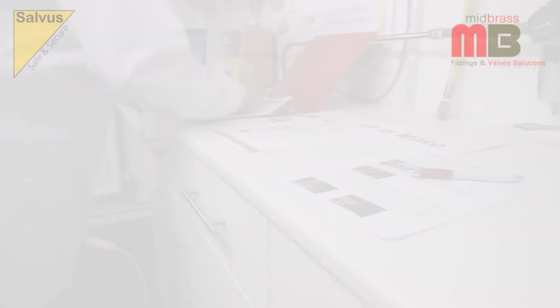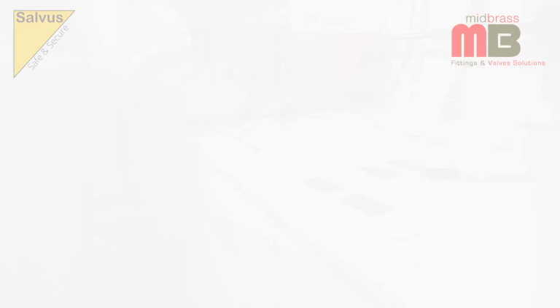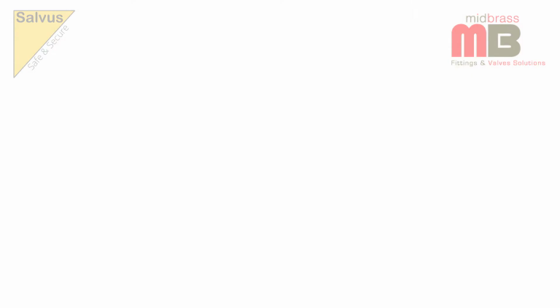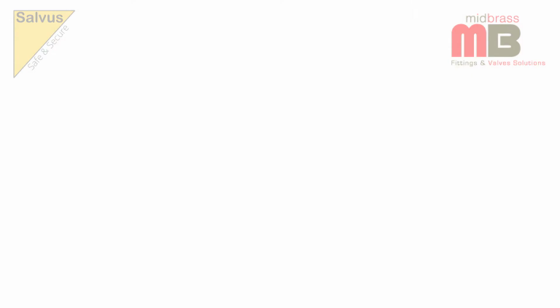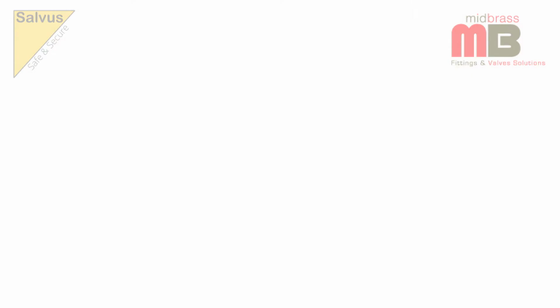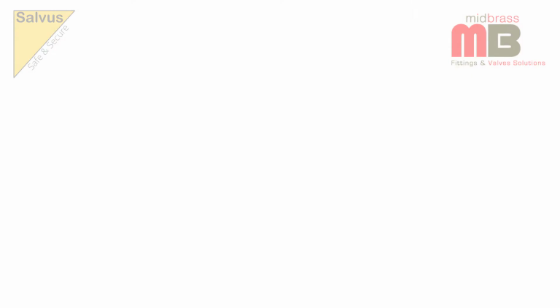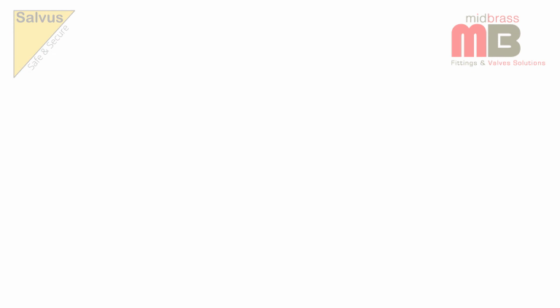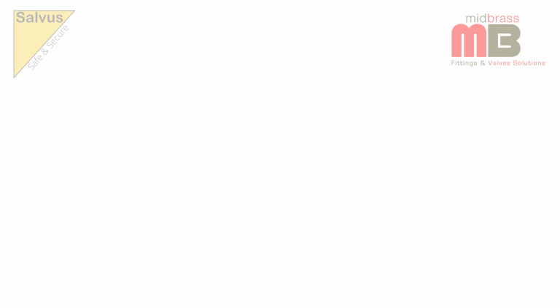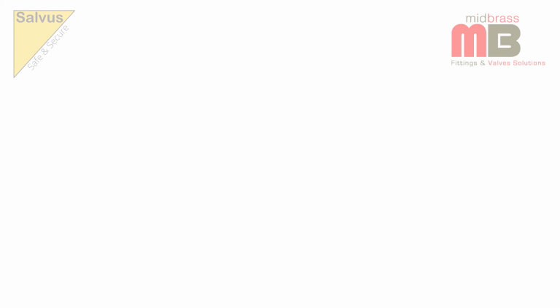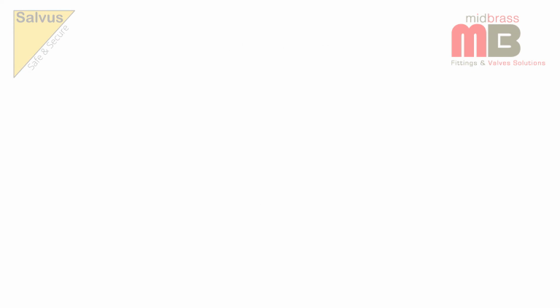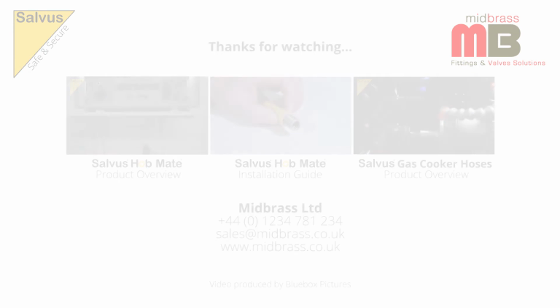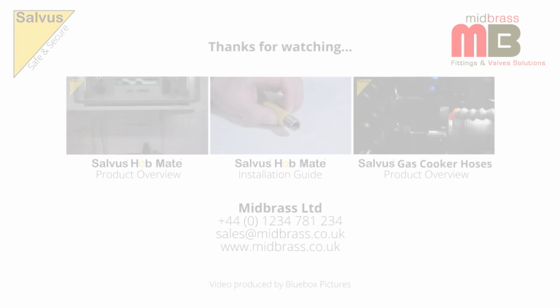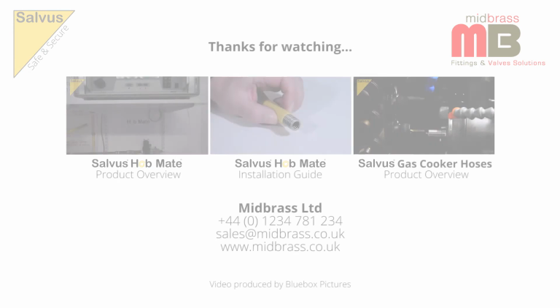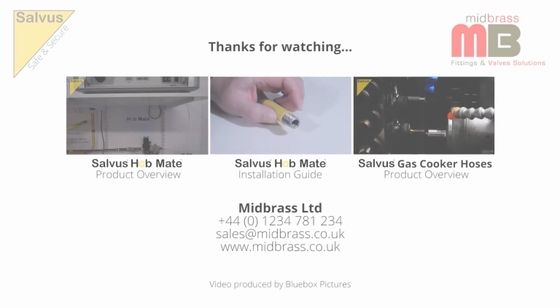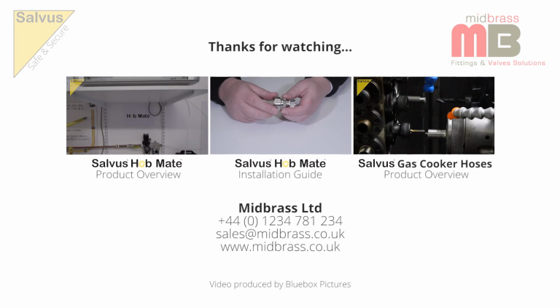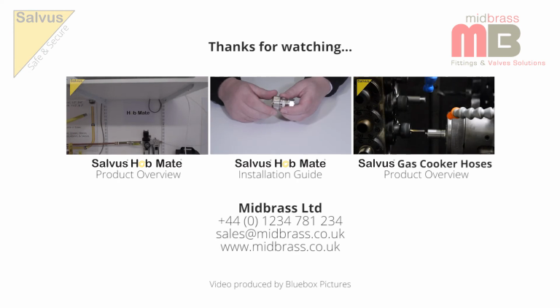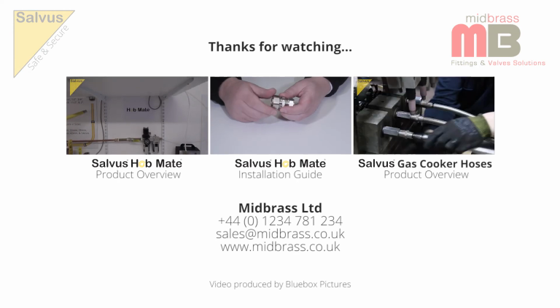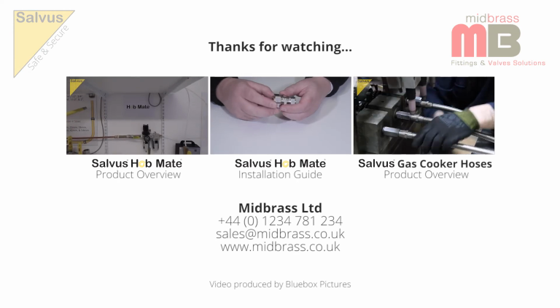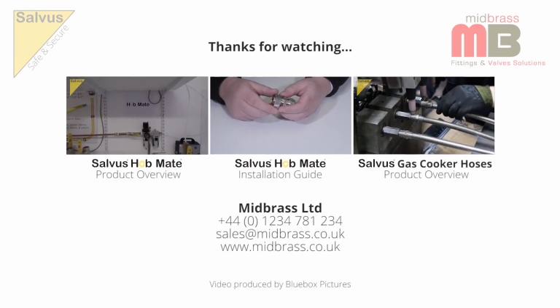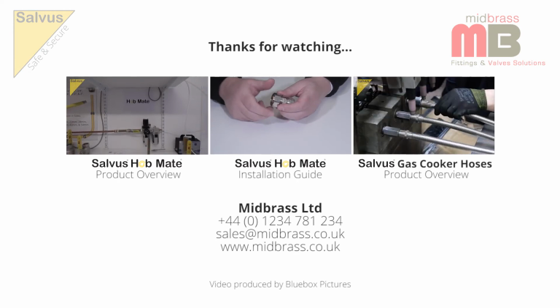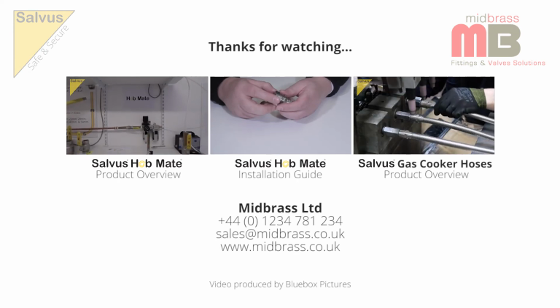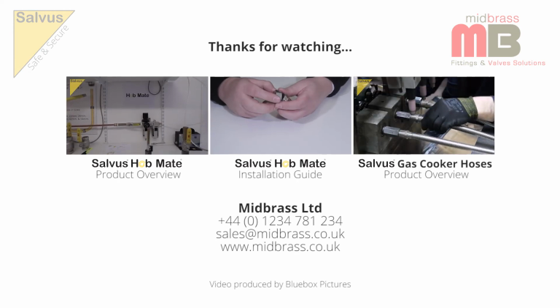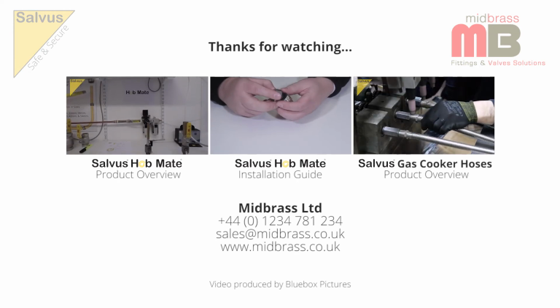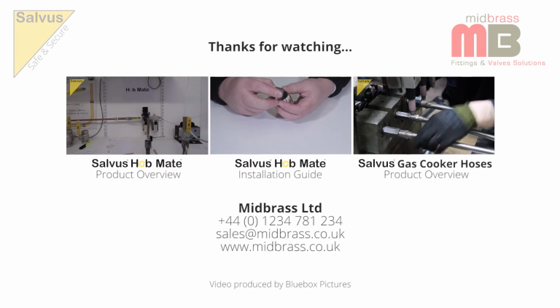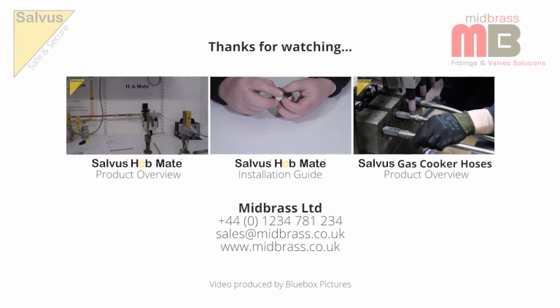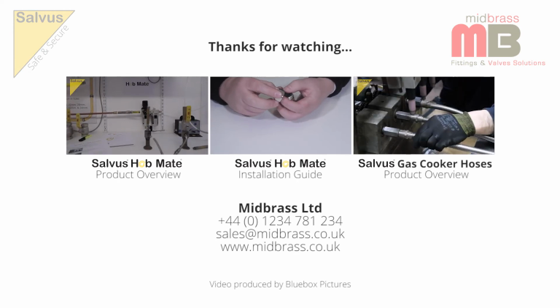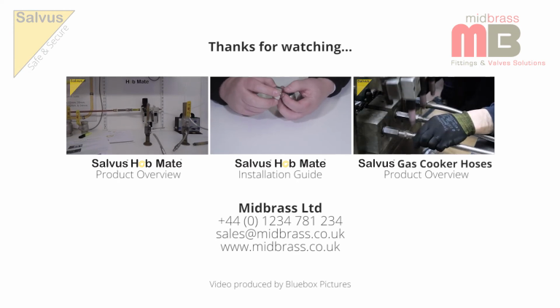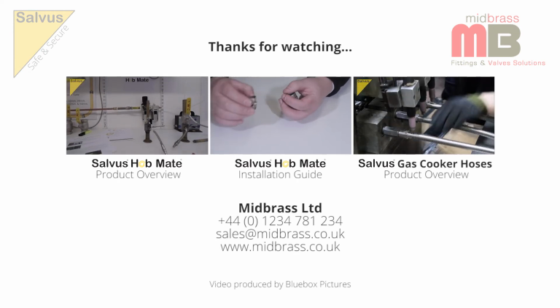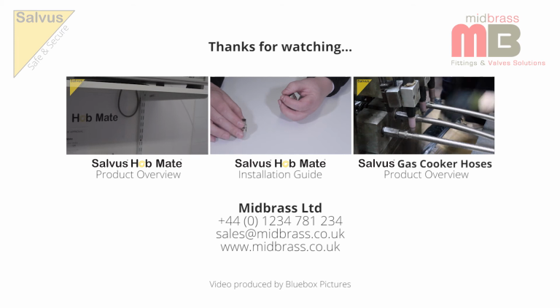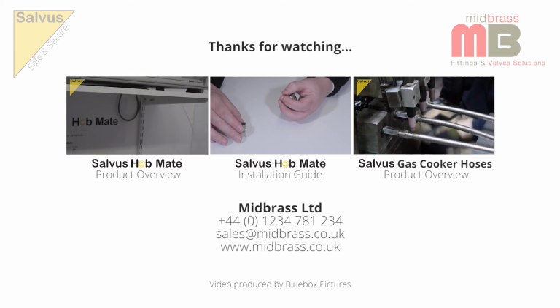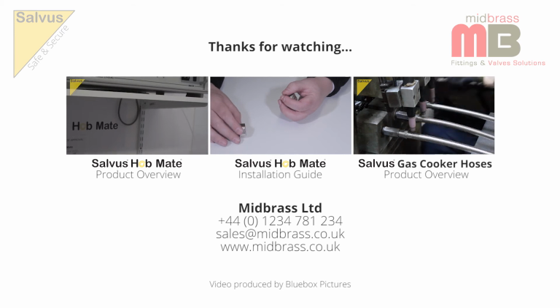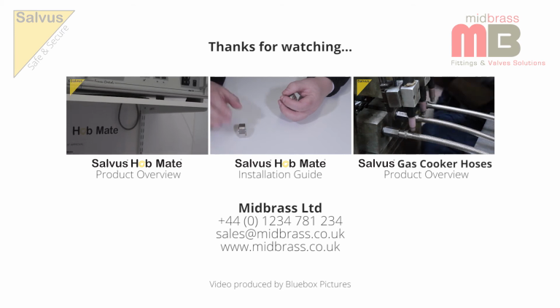Thank you for watching and please look out for further videos on our exciting and ever-increasing range of Salvas gas products.